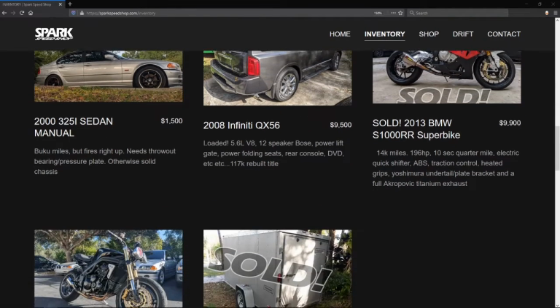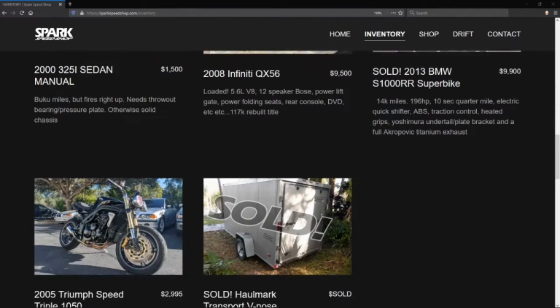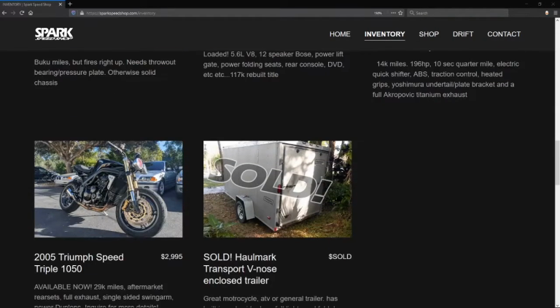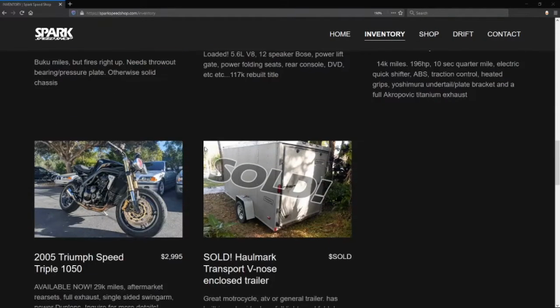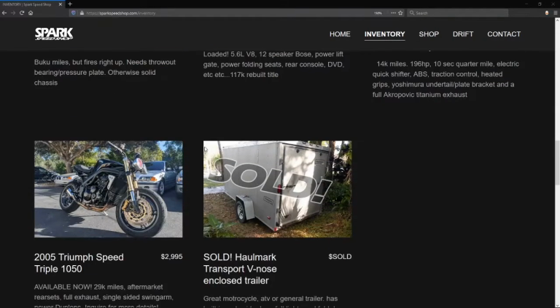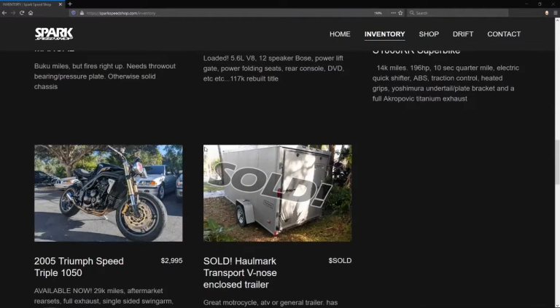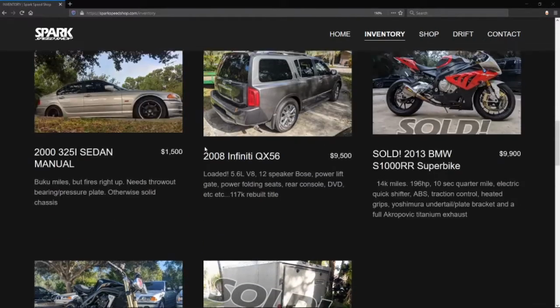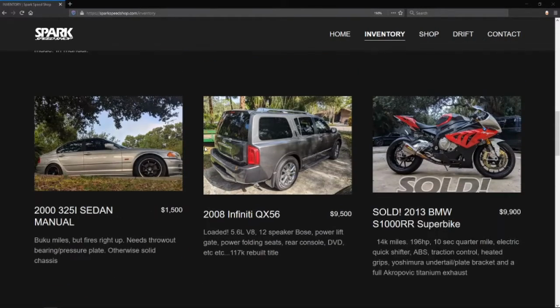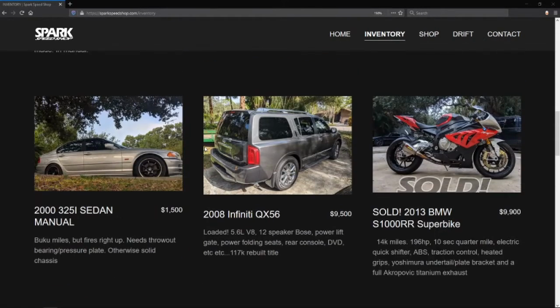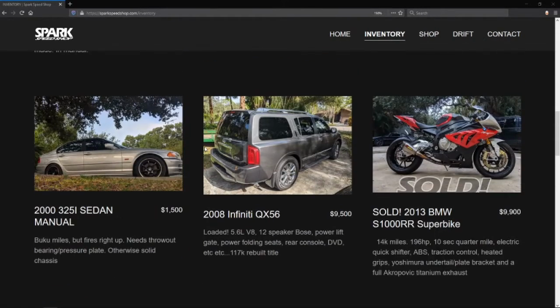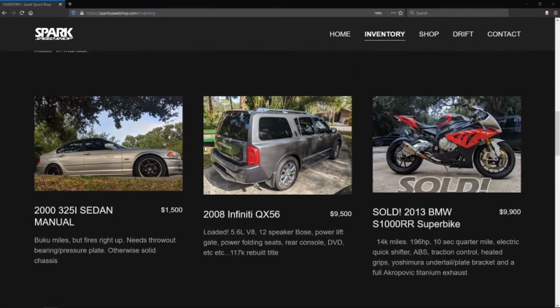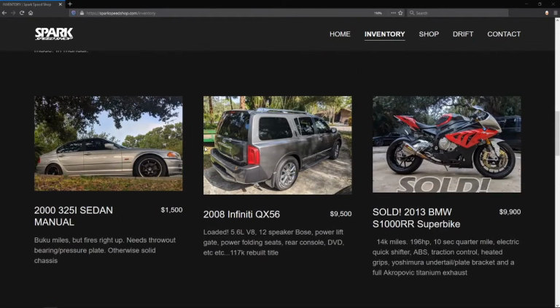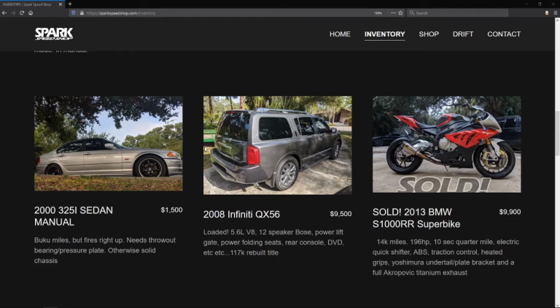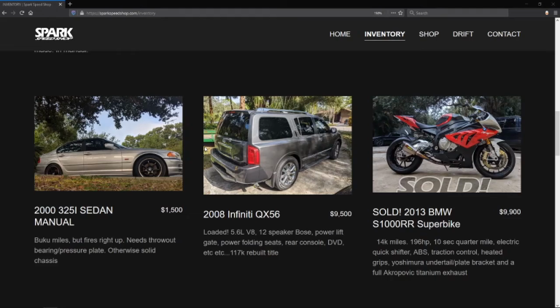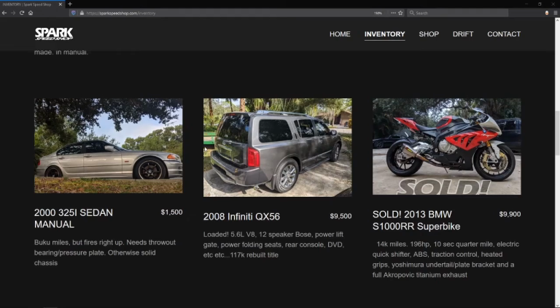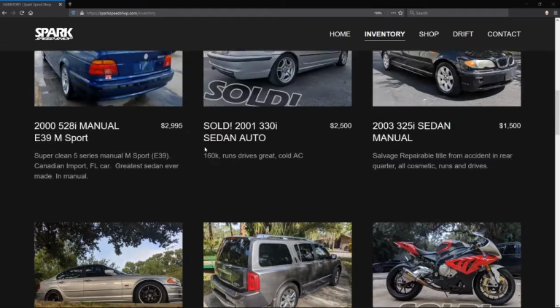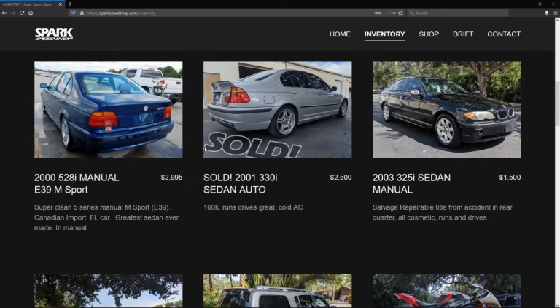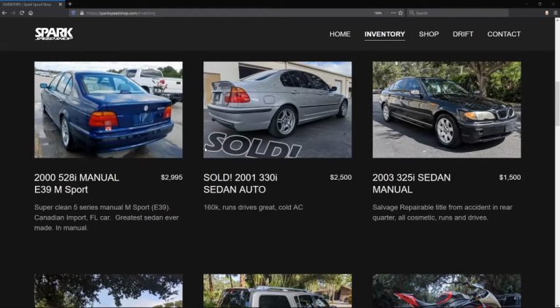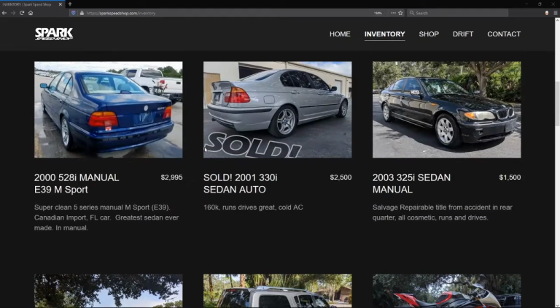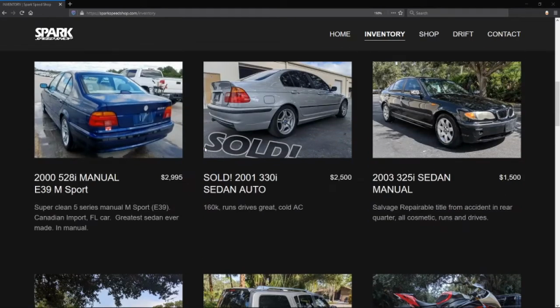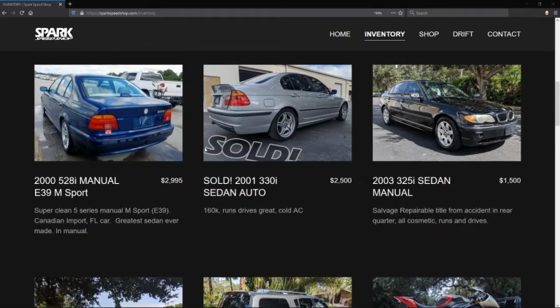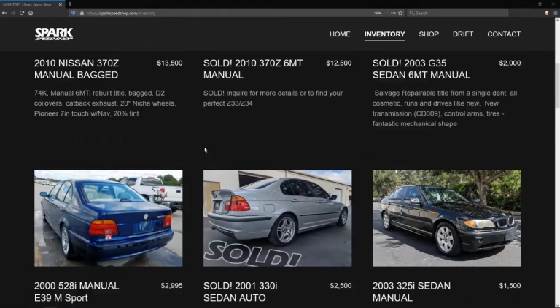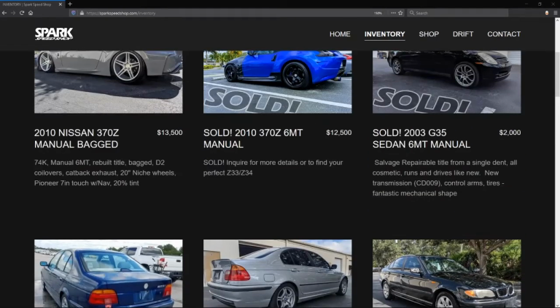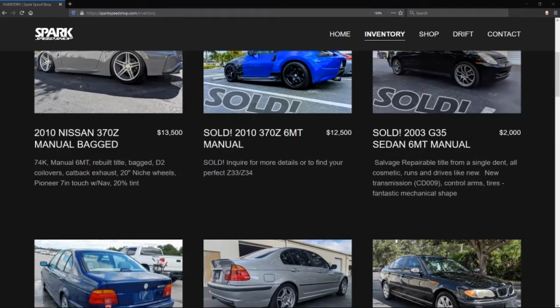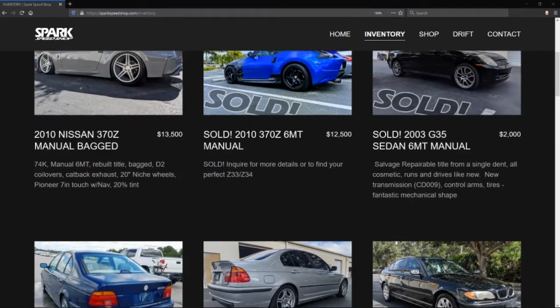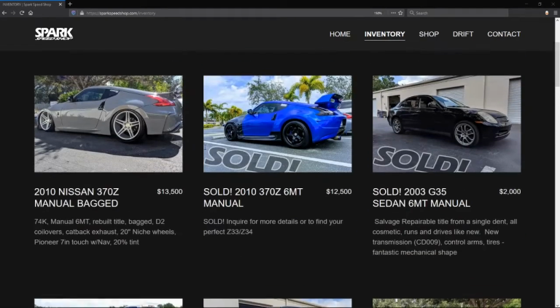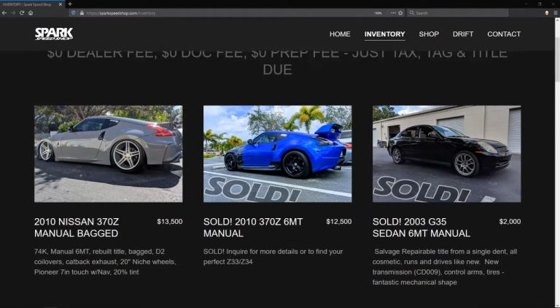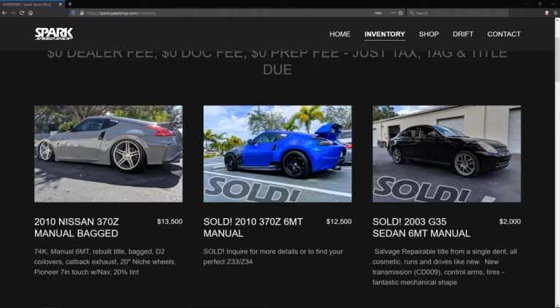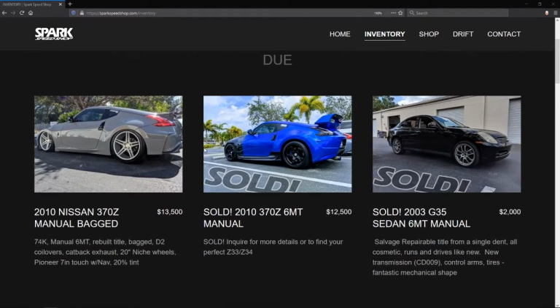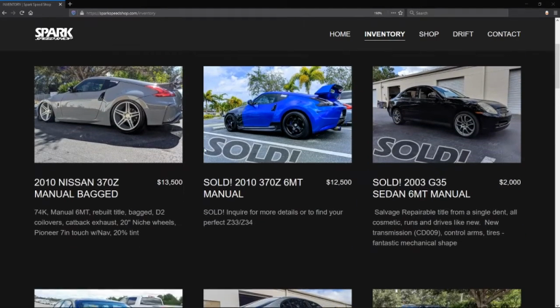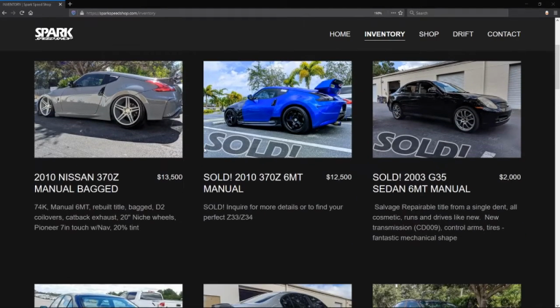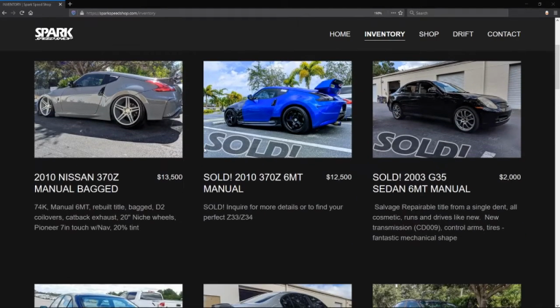Honestly, if it wasn't sold, that G35 would be the car. The G35? Yes. Okay.